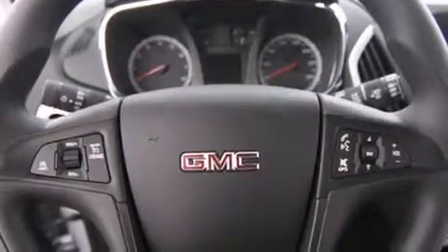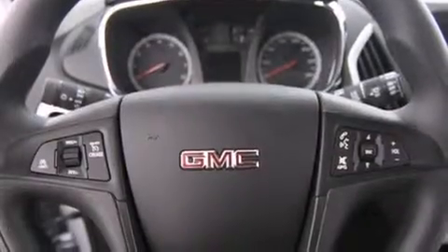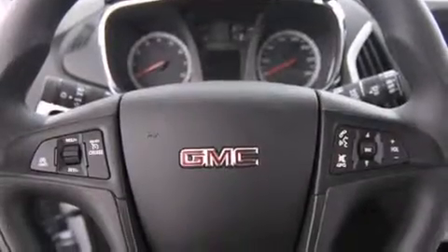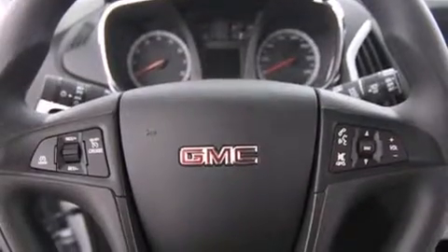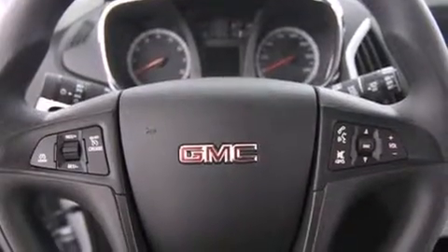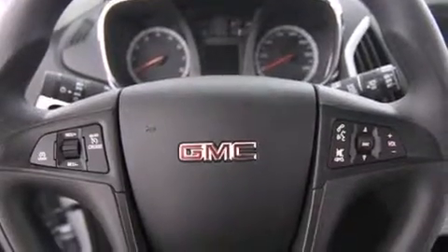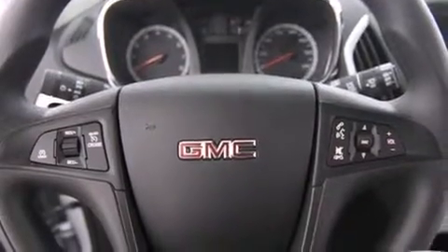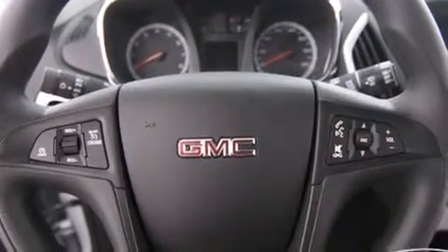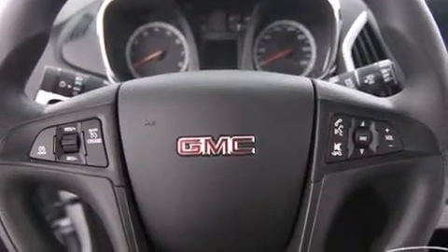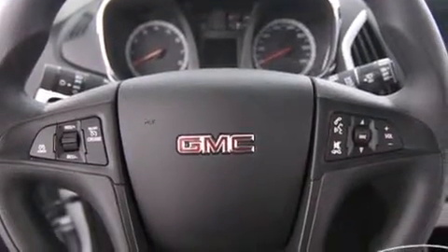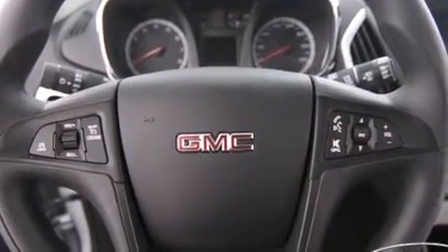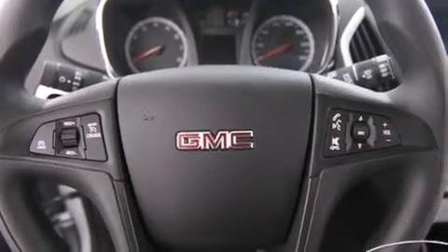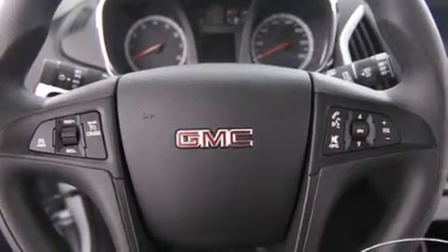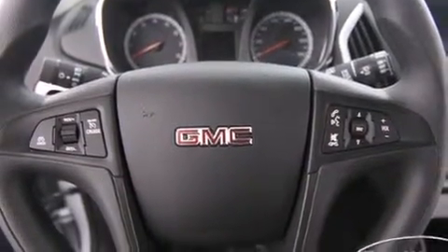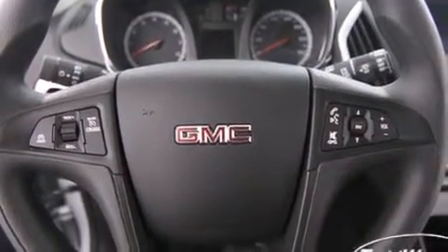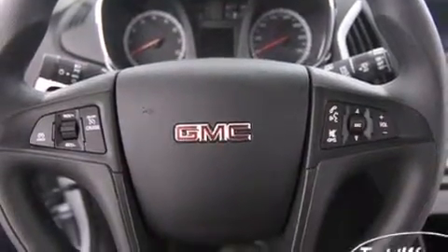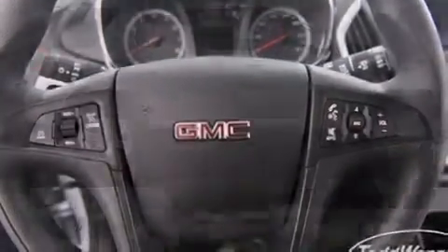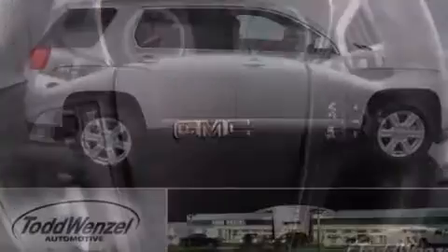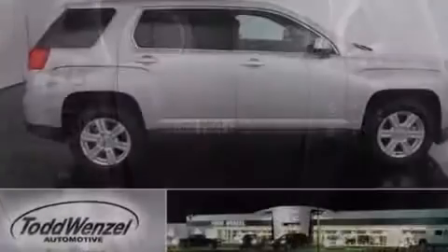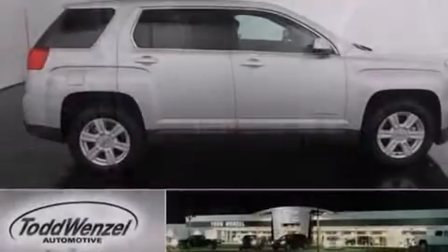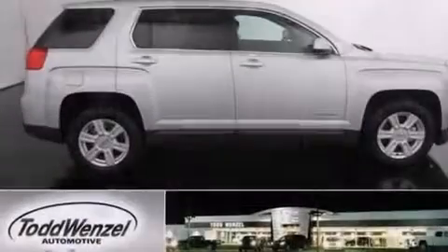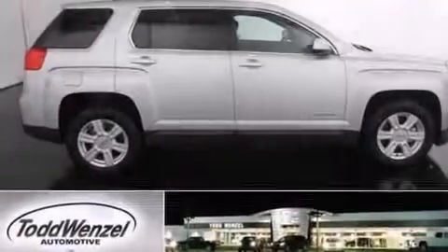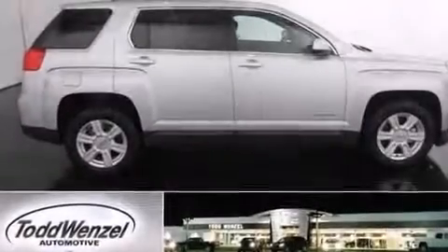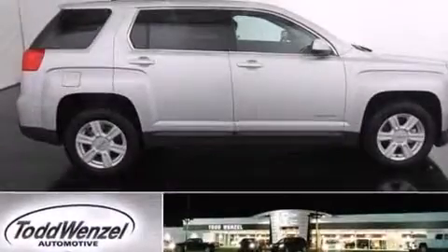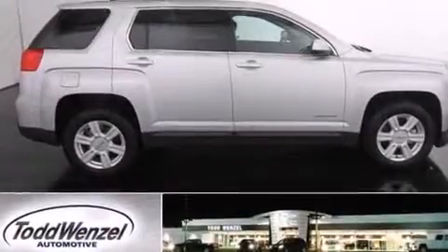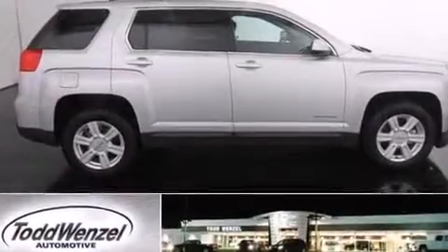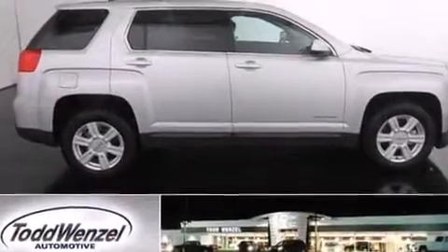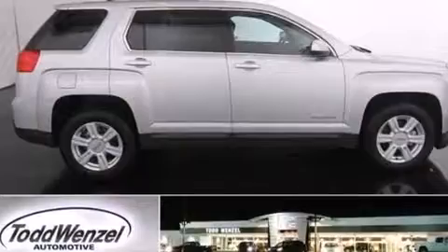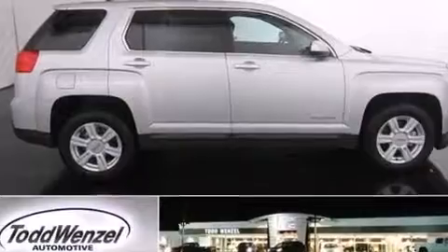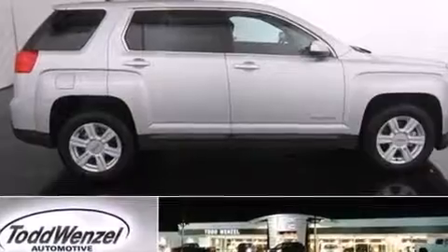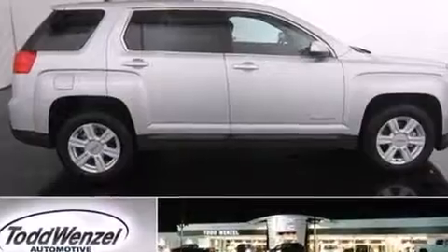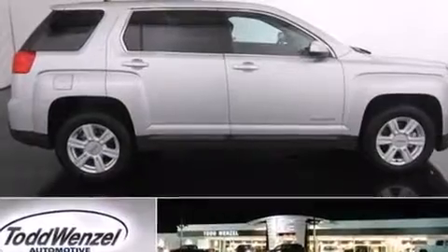Additional features include an anti-lock braking system, a keyless entry system, and an auxiliary power outlet.